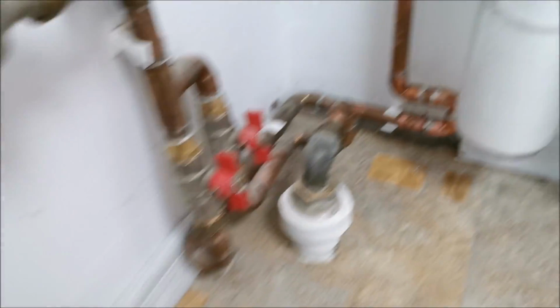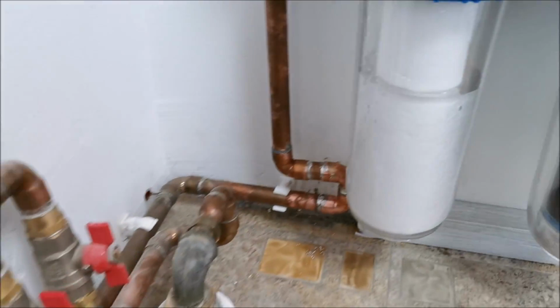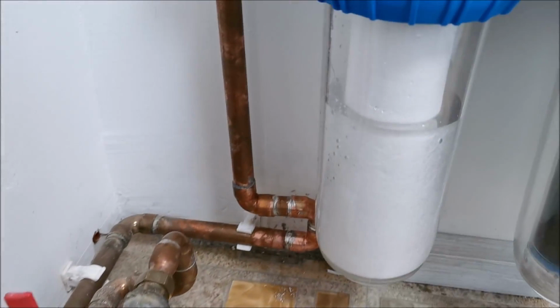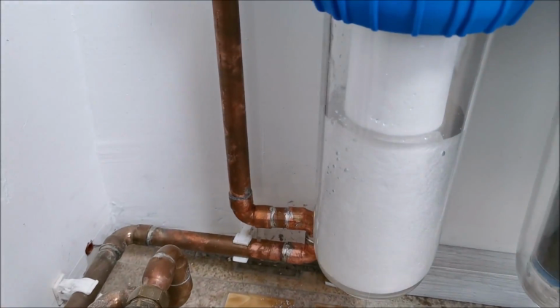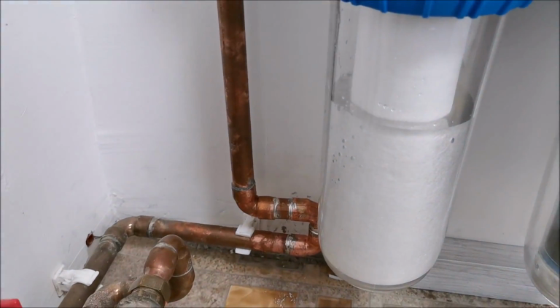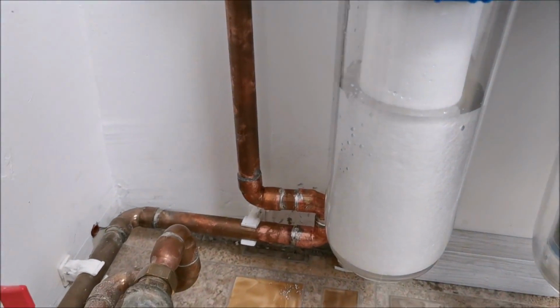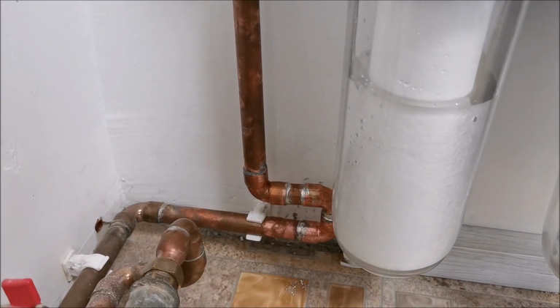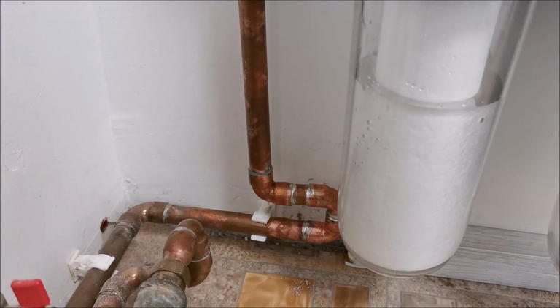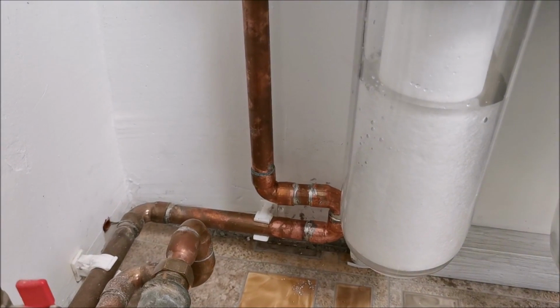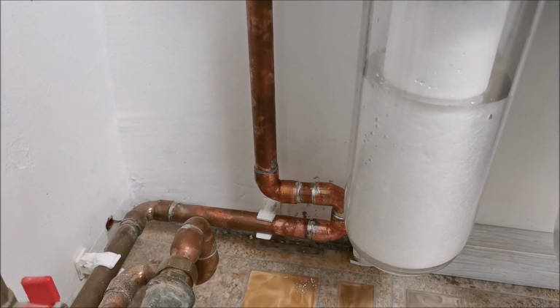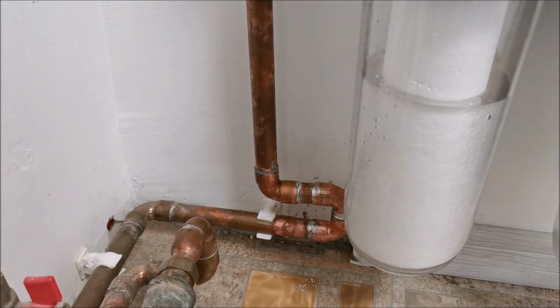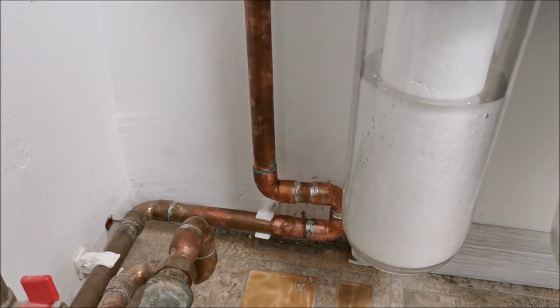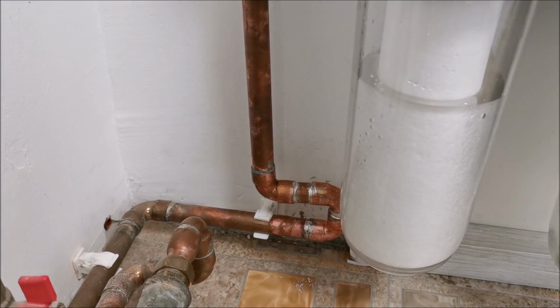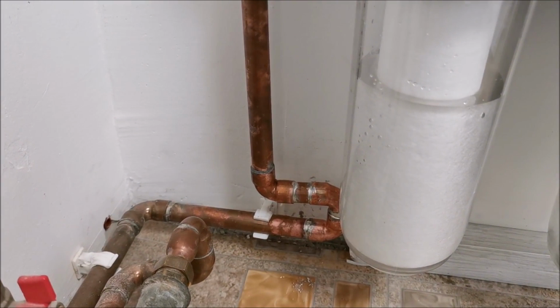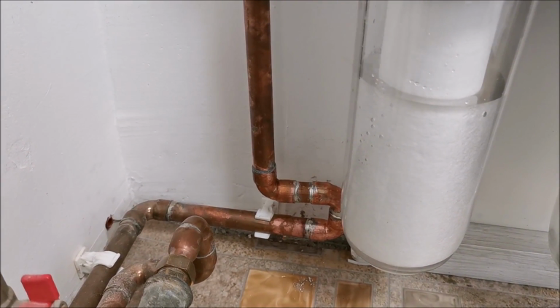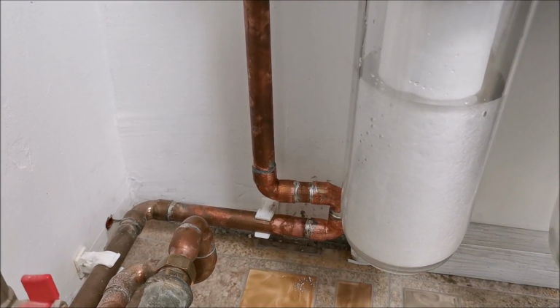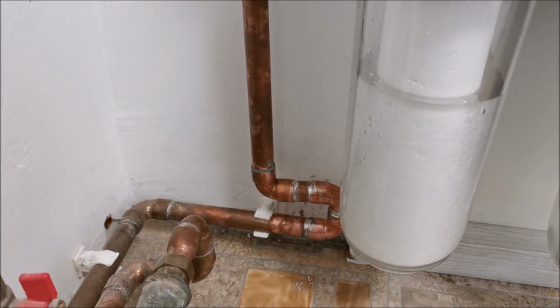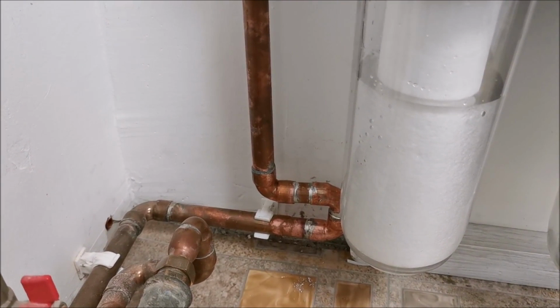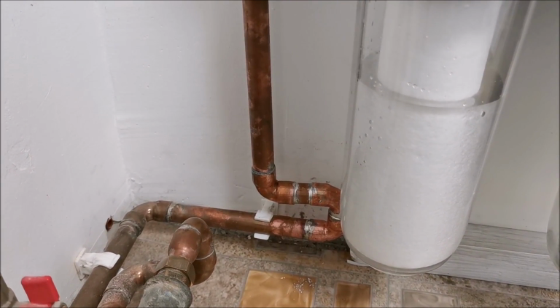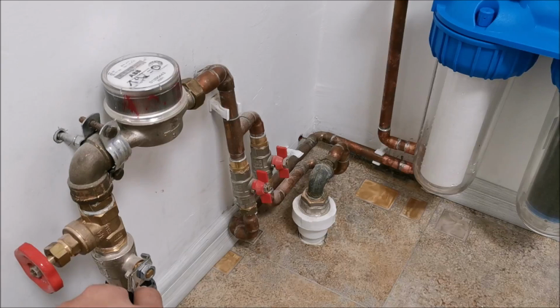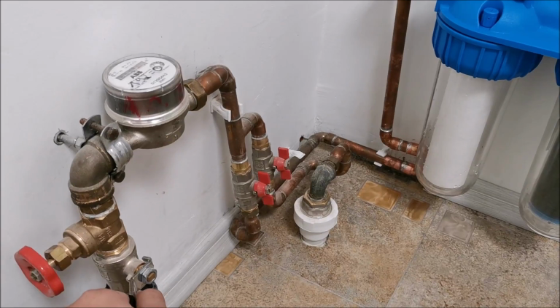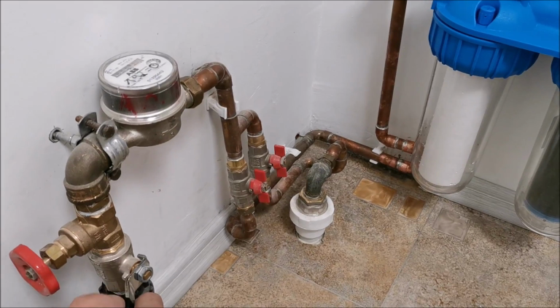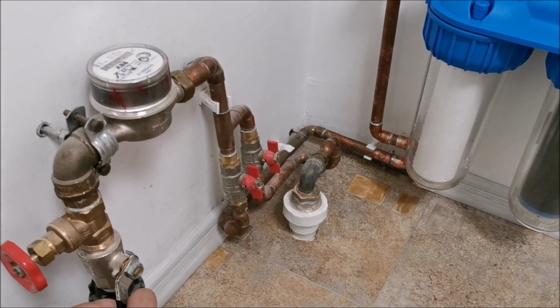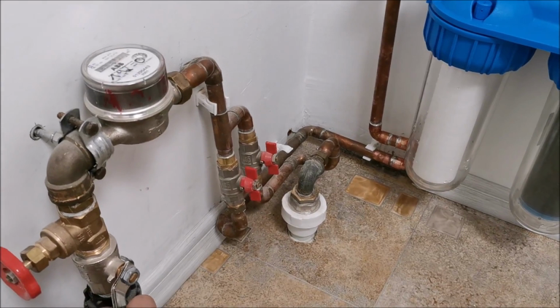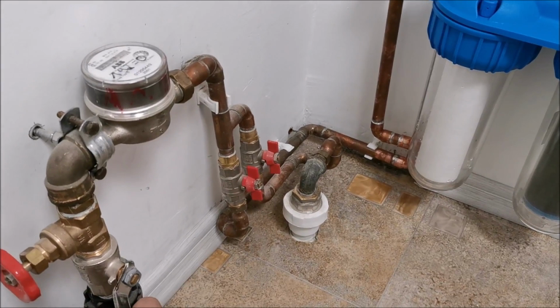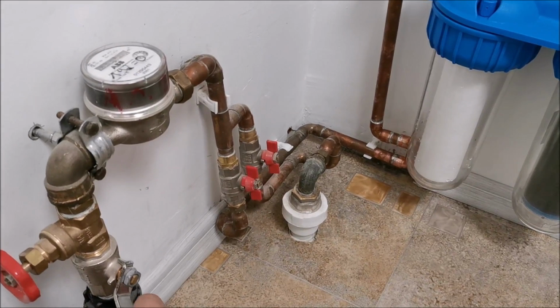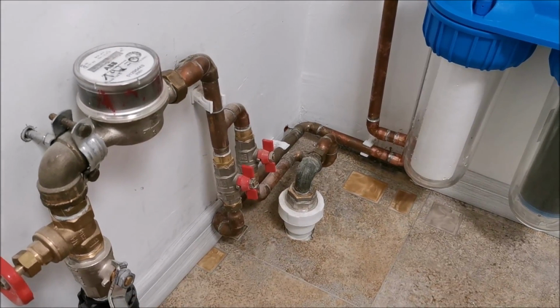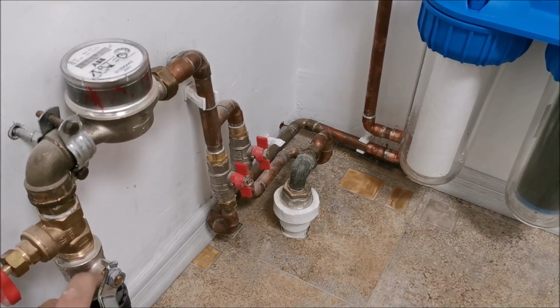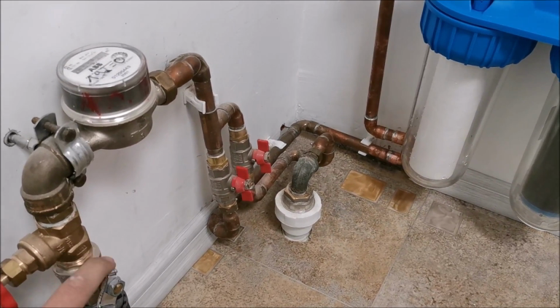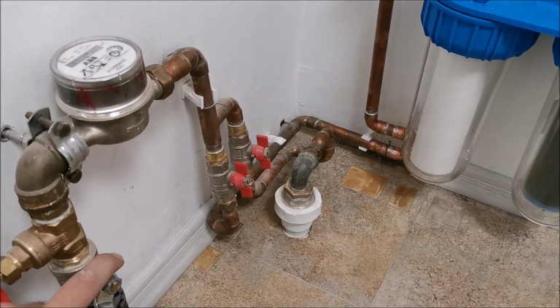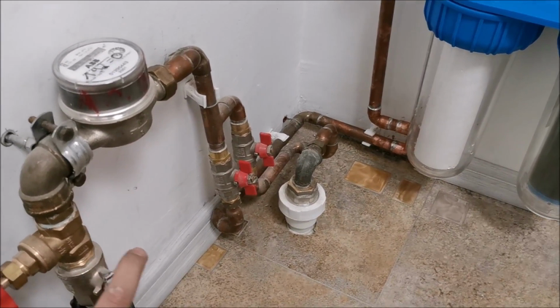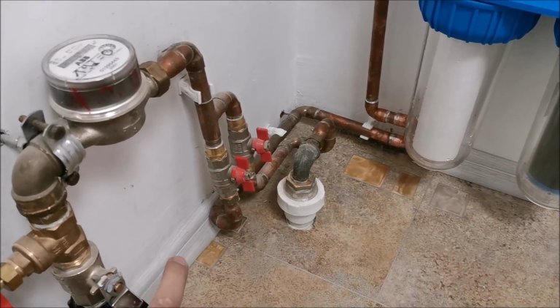One joint is dripping because it wasn't properly sealed — presumably not heated/welded correctly. That's quite bad. I've closed everything up and now it will be a pain to weld that joint. Take number two.